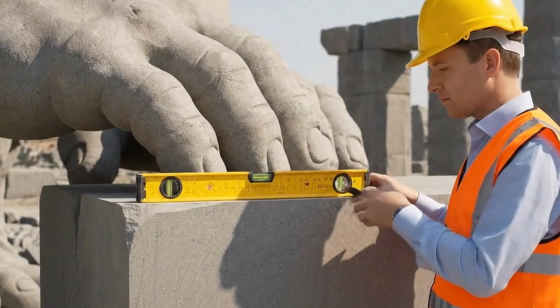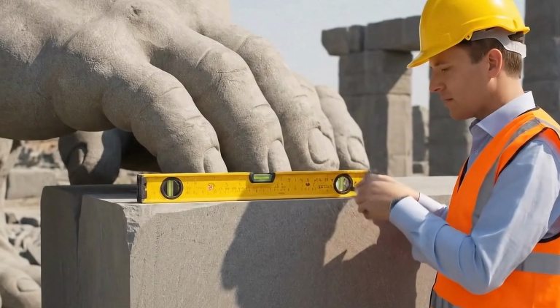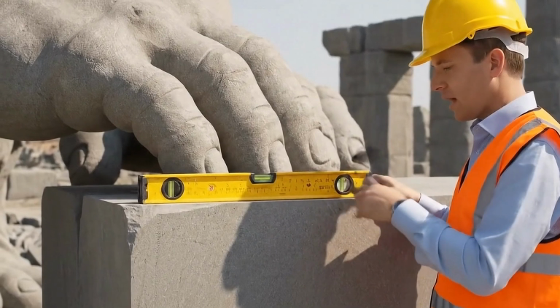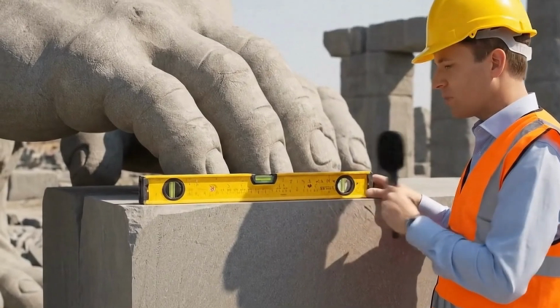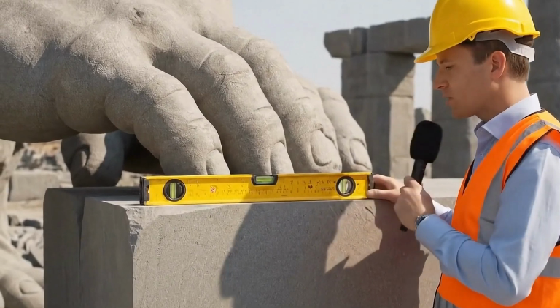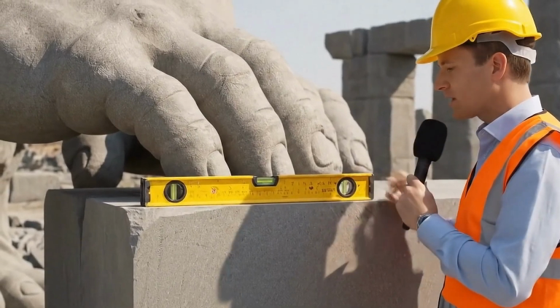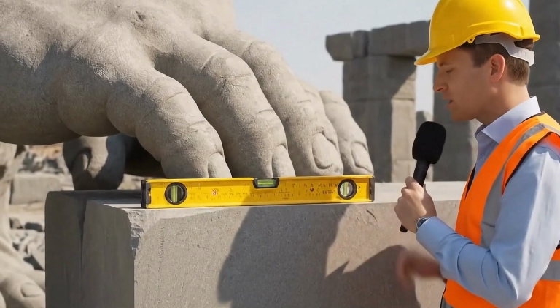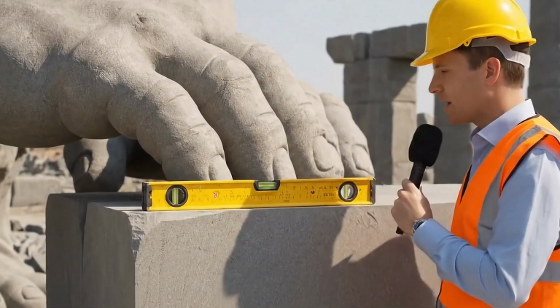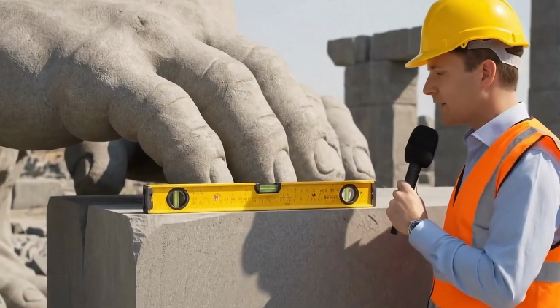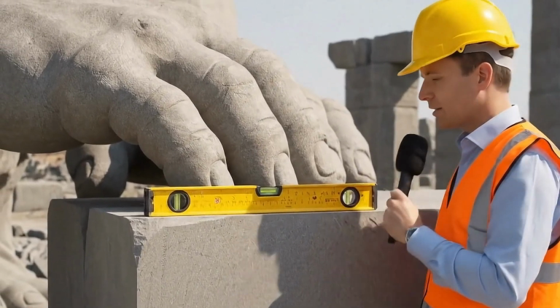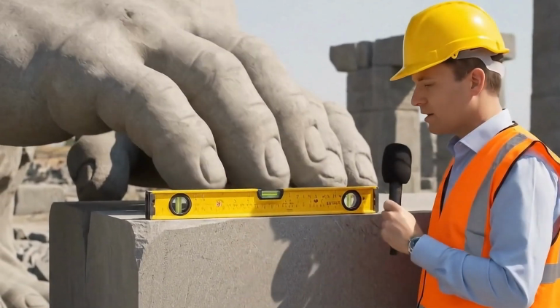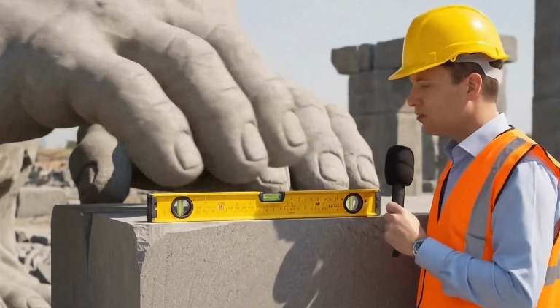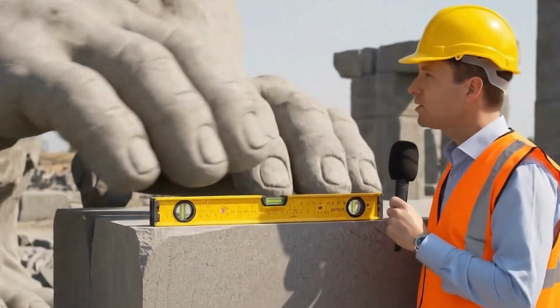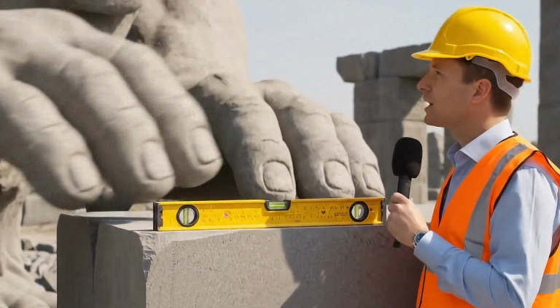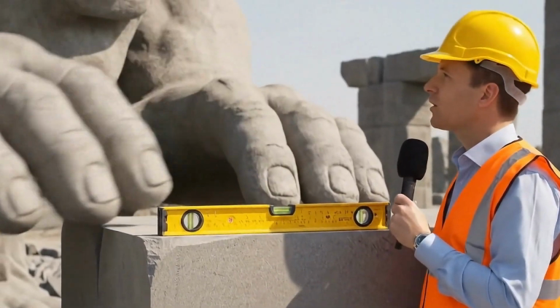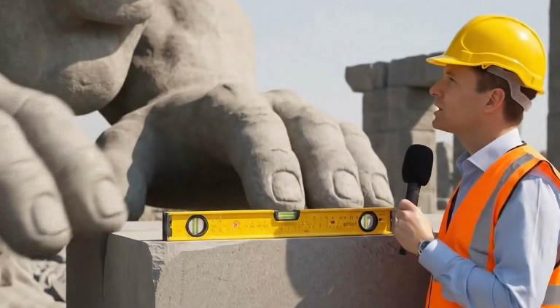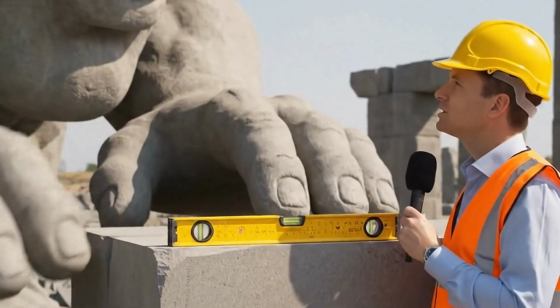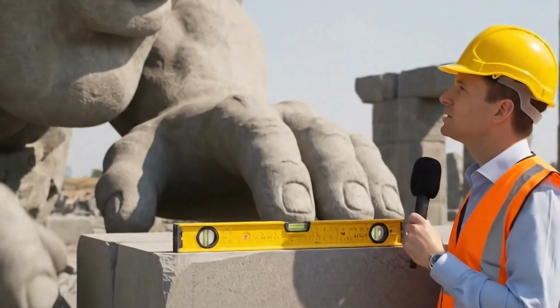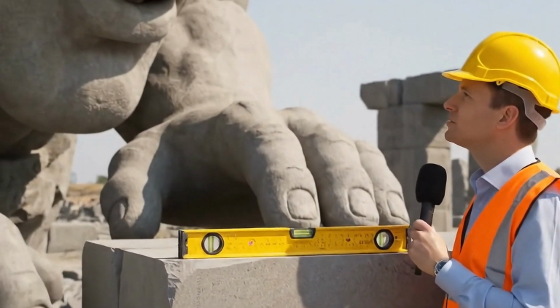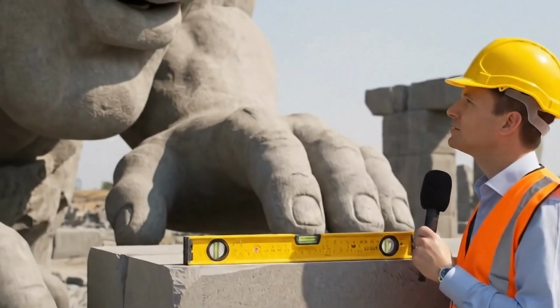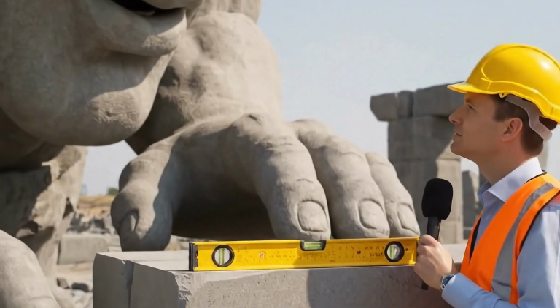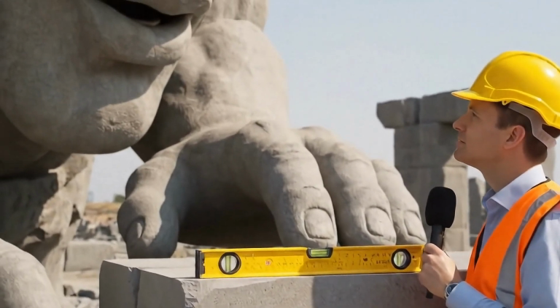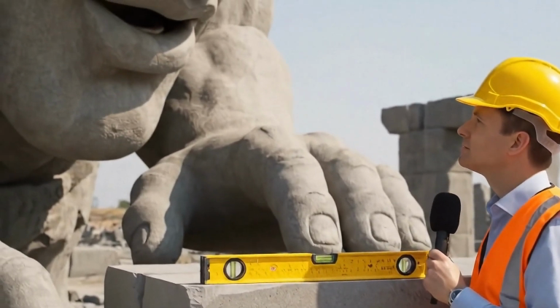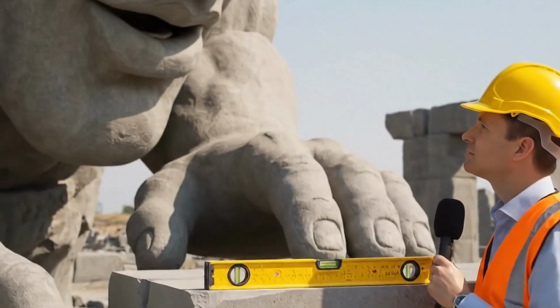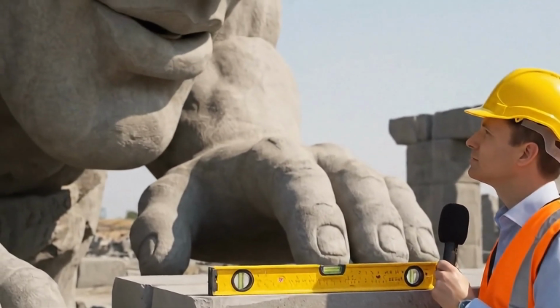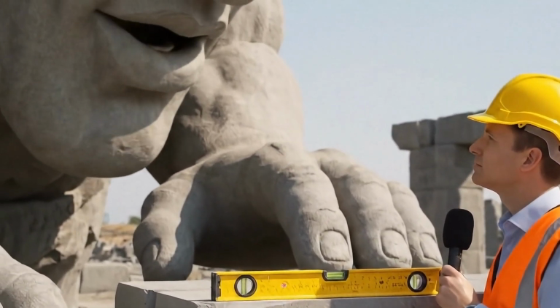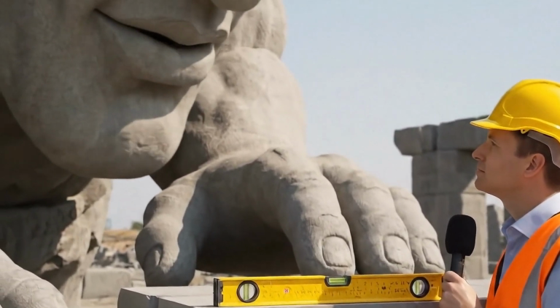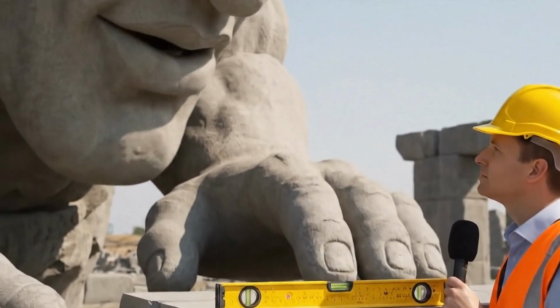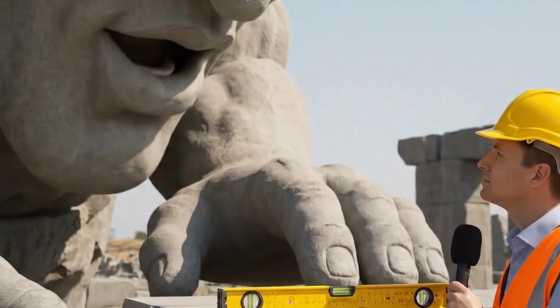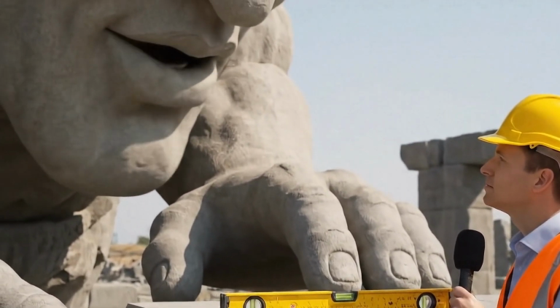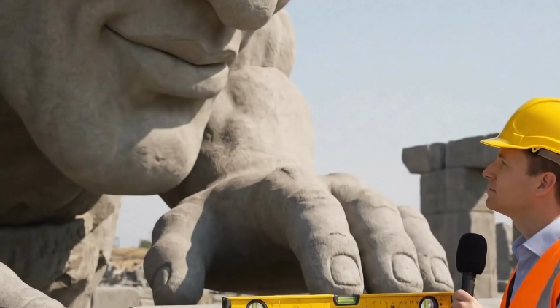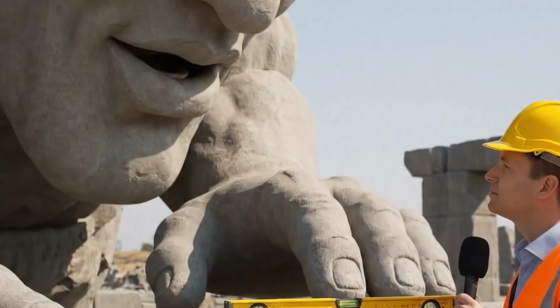How precise can you get? We use our eyes and chisels, straight to a fraction of a finger's width.